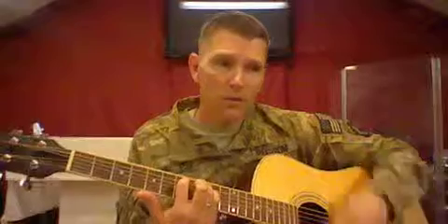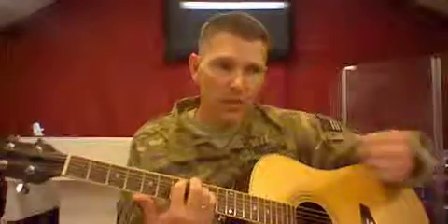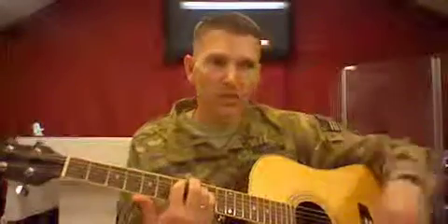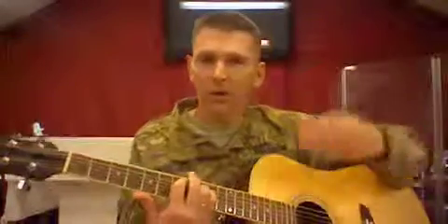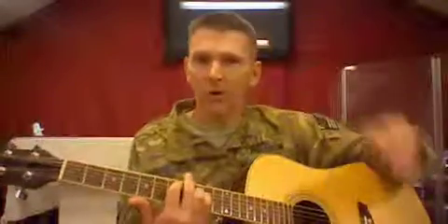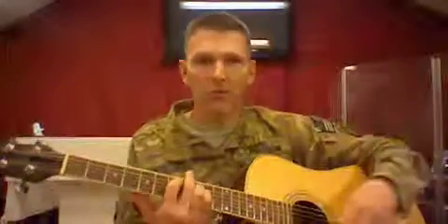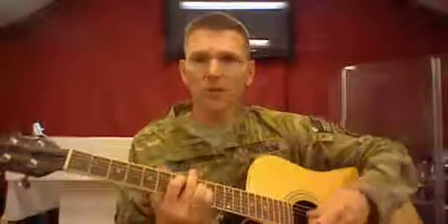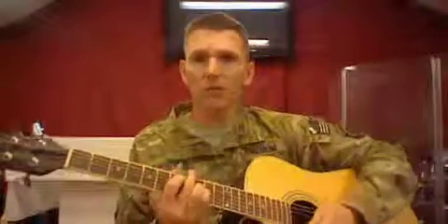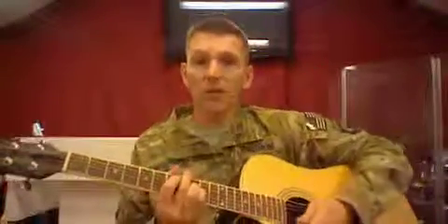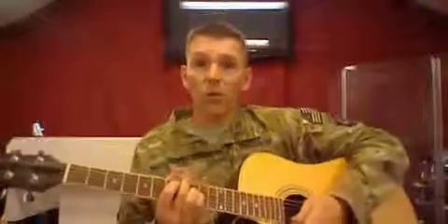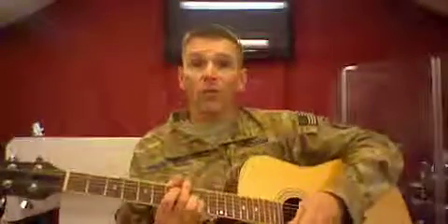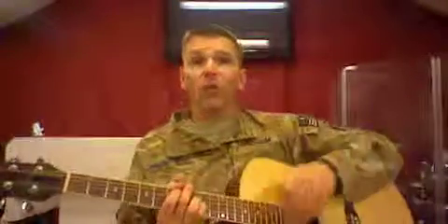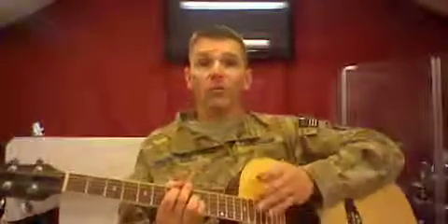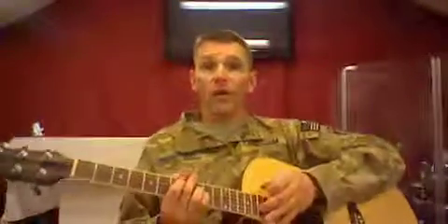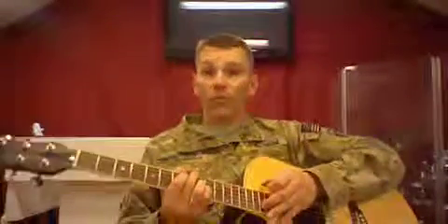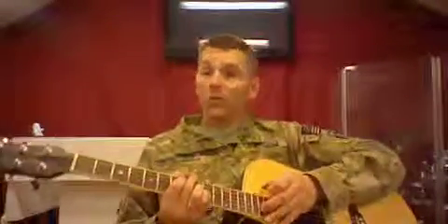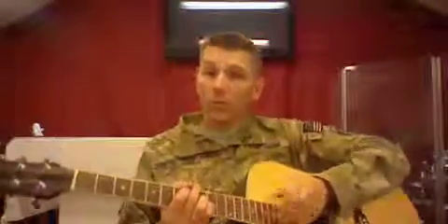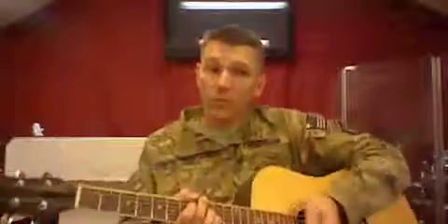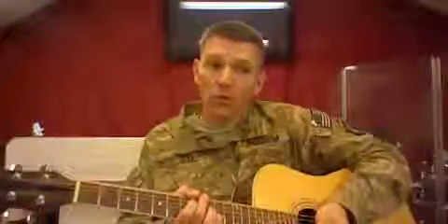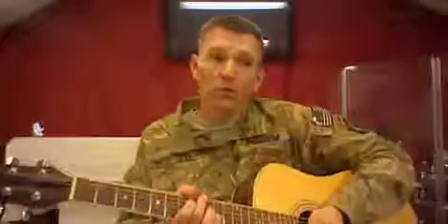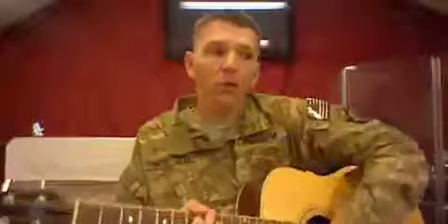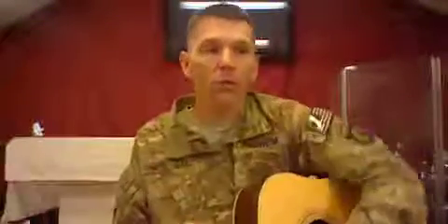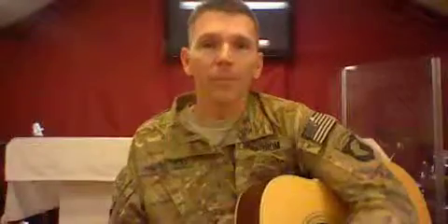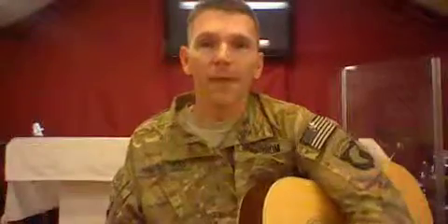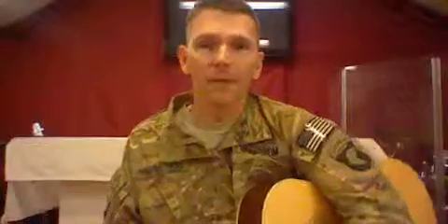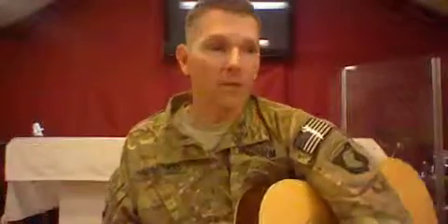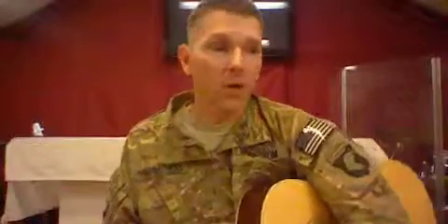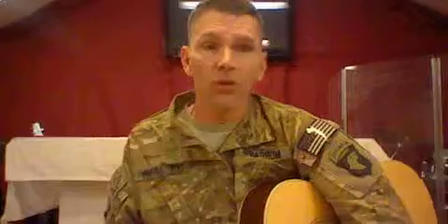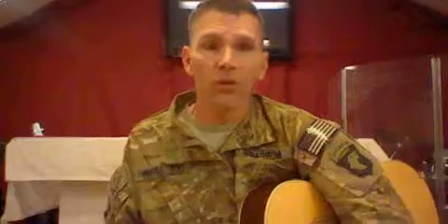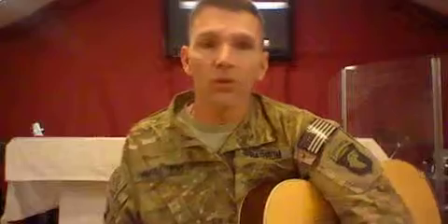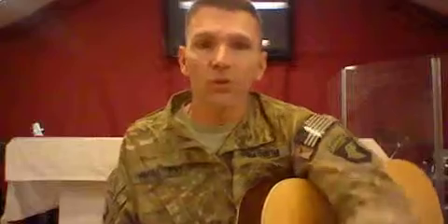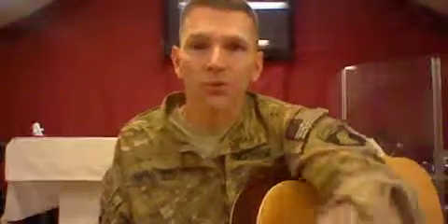That's the beginning of the second verse — it just repeats over and over, going back to verse, chorus, verse, chorus all the way through. So that's Onward Christian Soldiers.